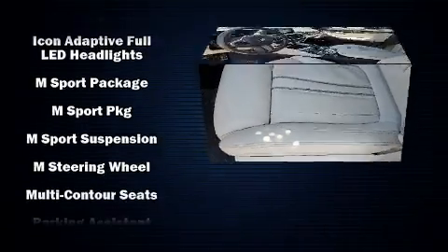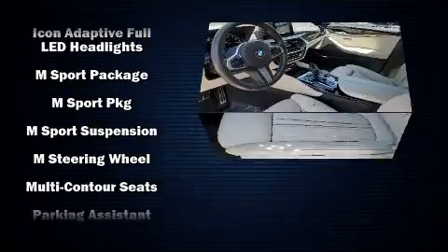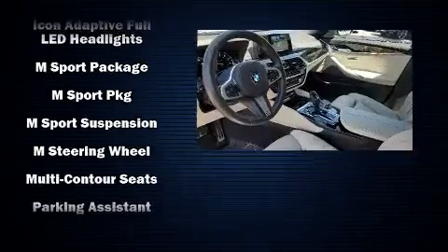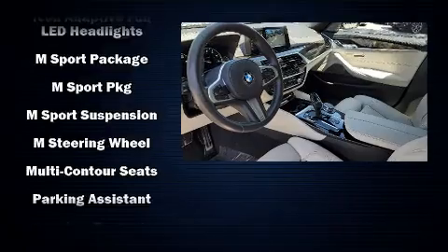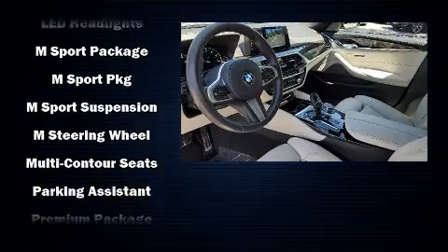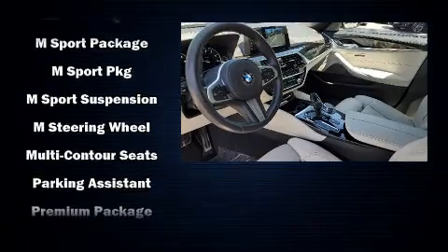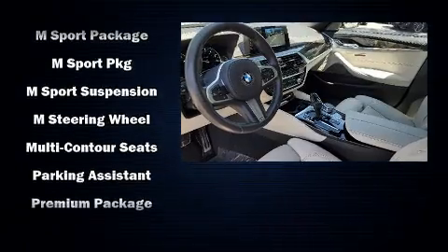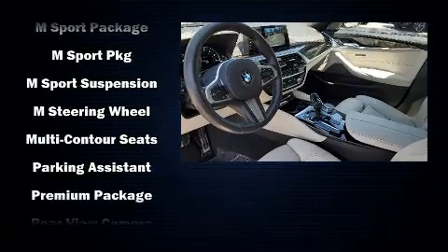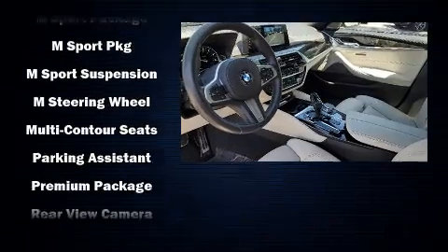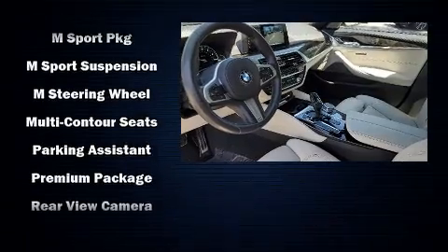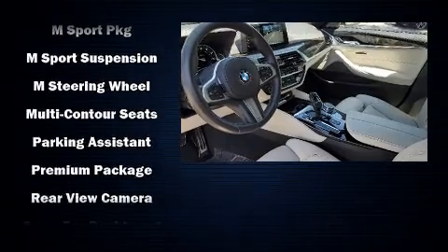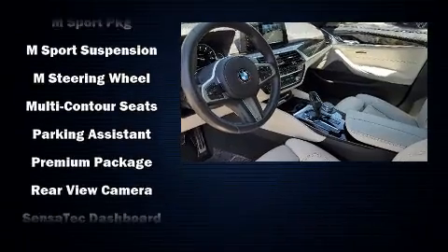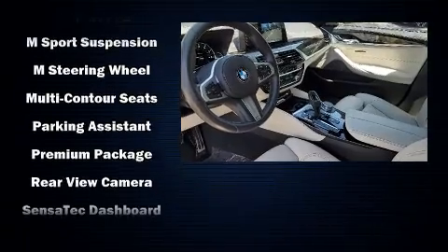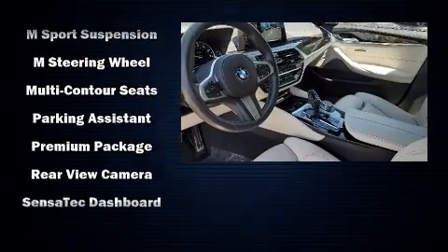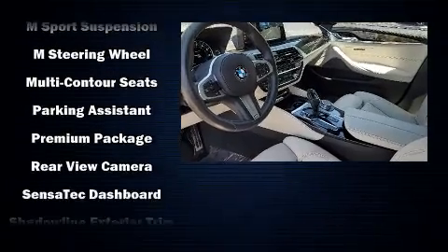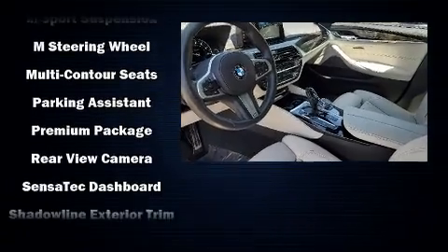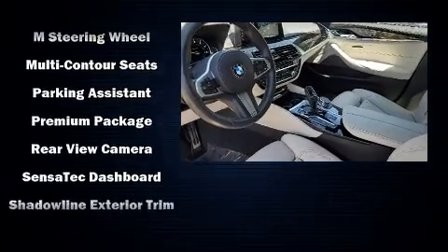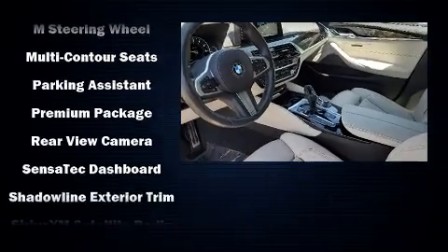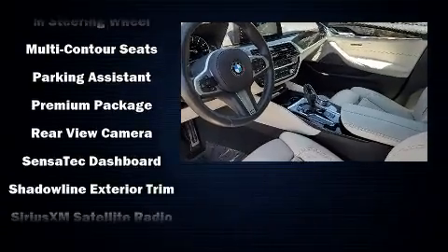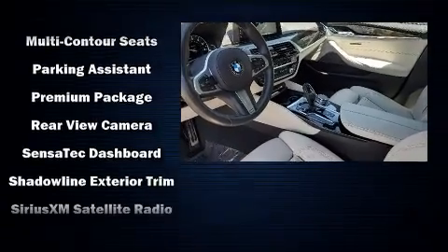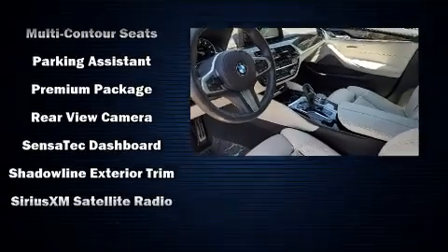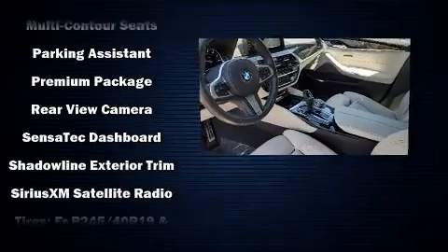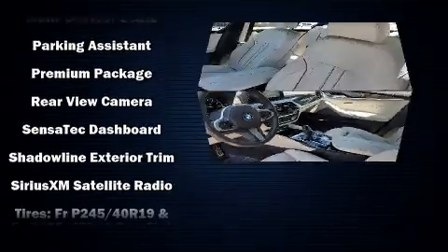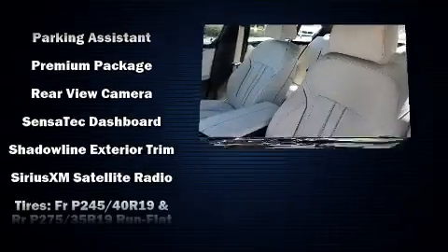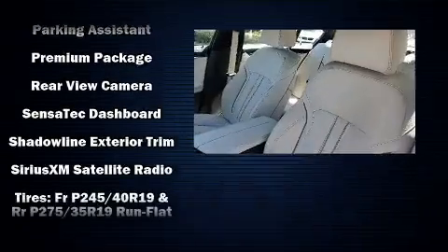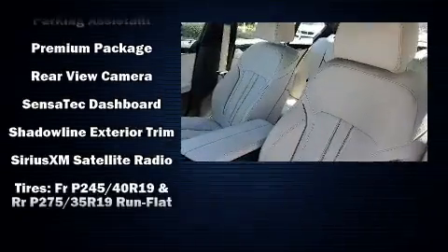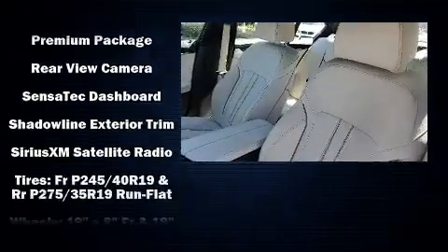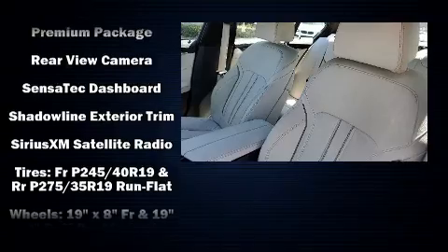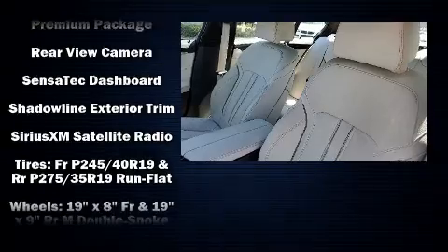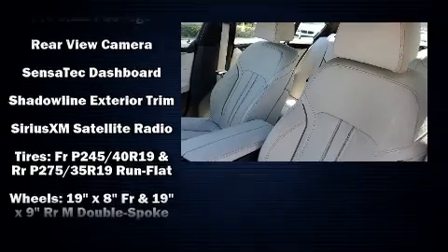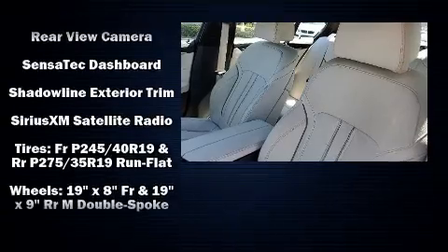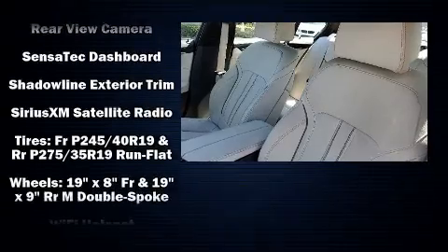This vehicle has achieved certified pre-owned status by passing BMW's rigorous certification process.